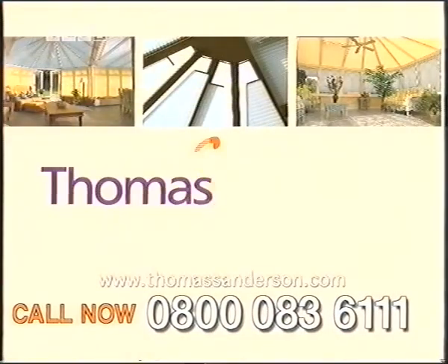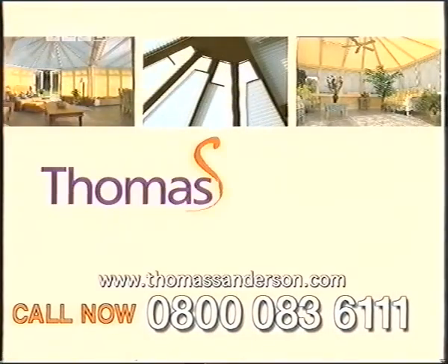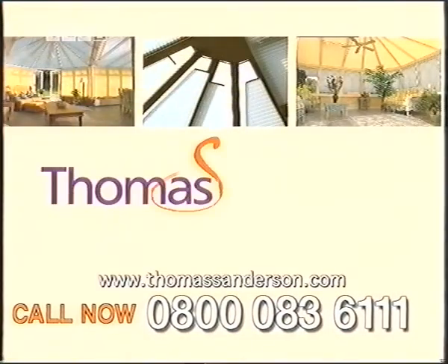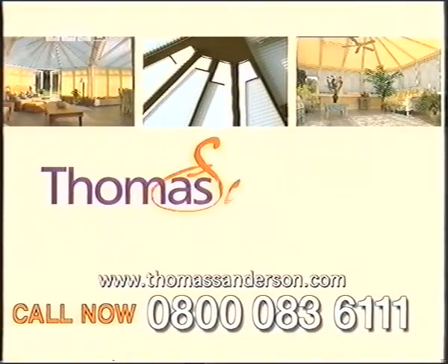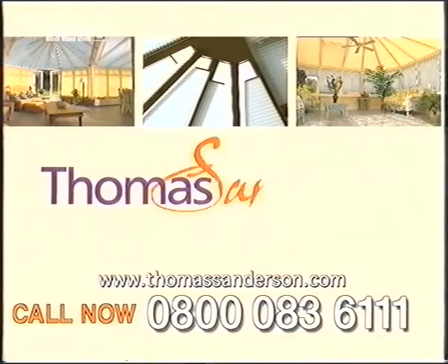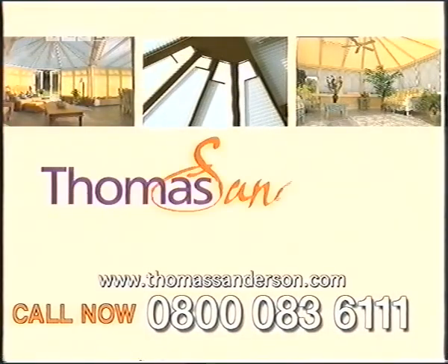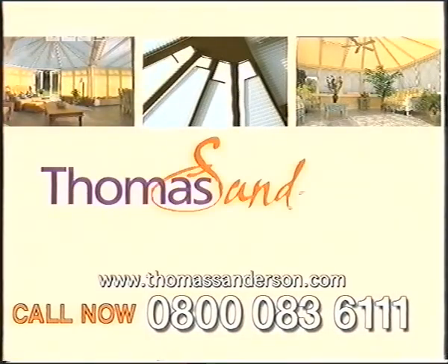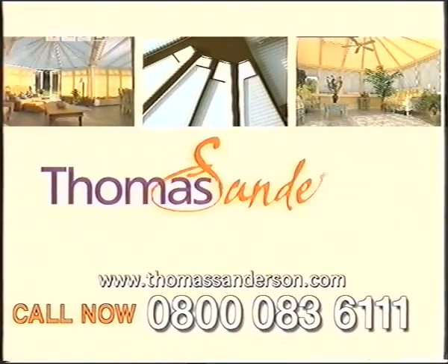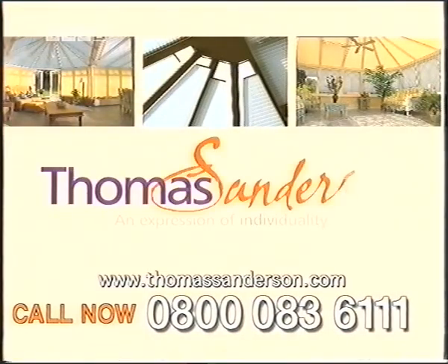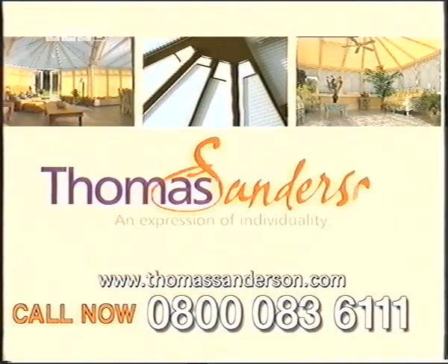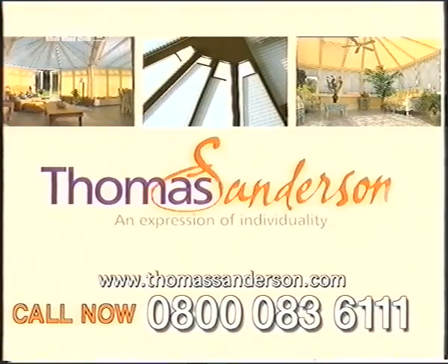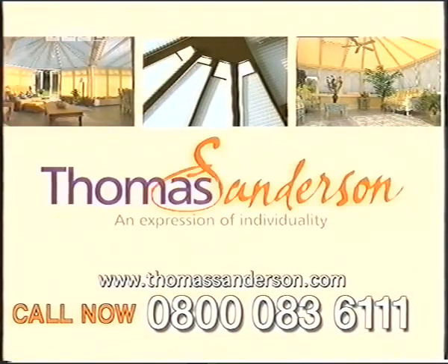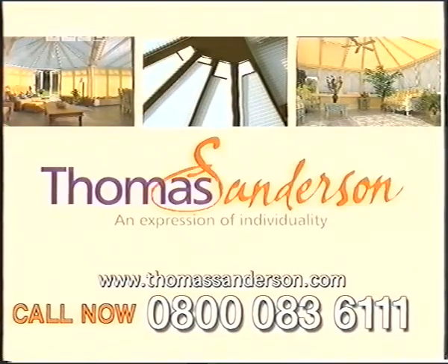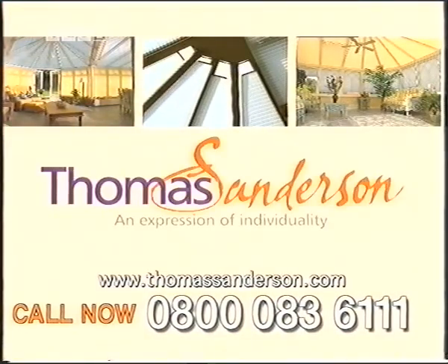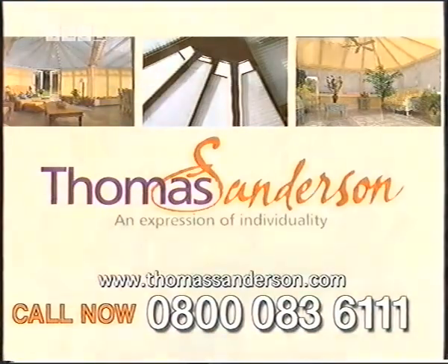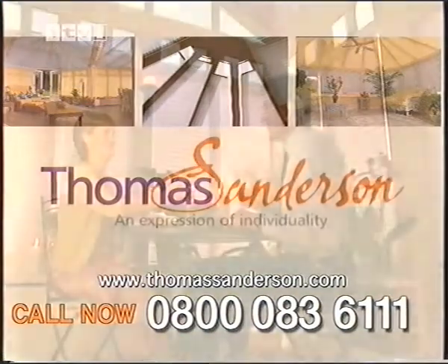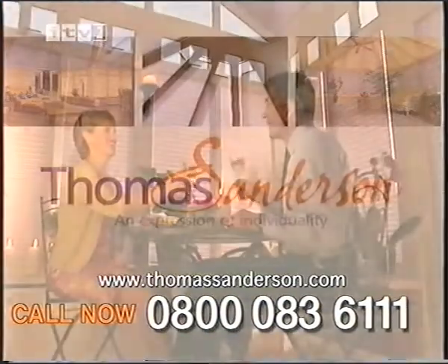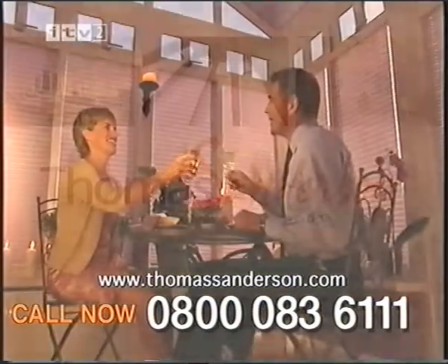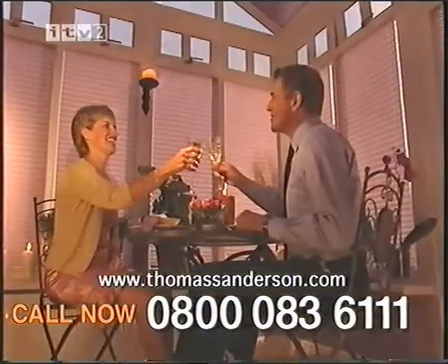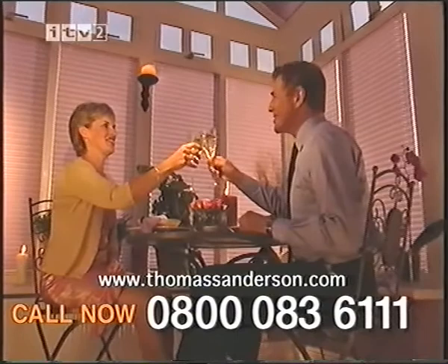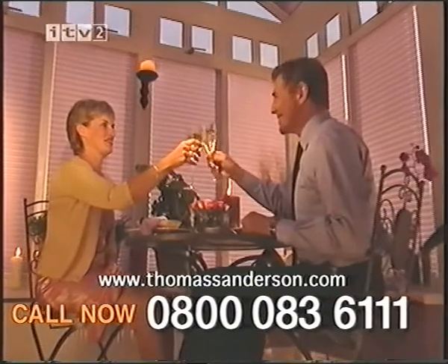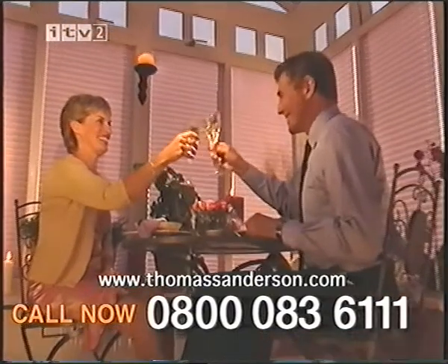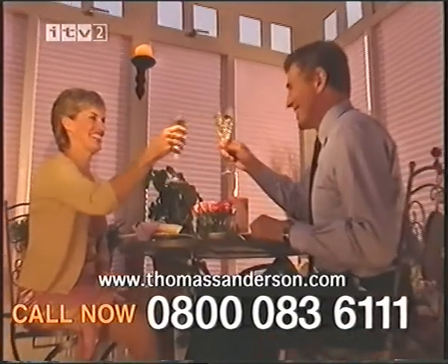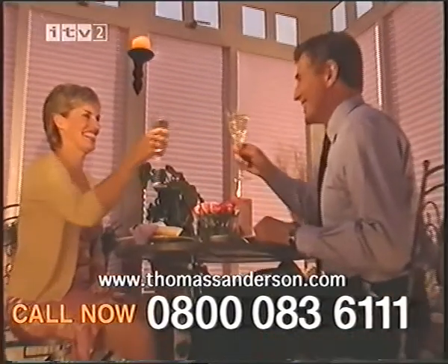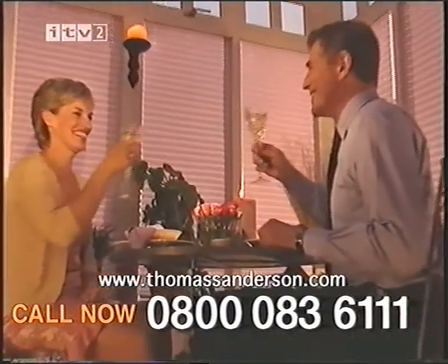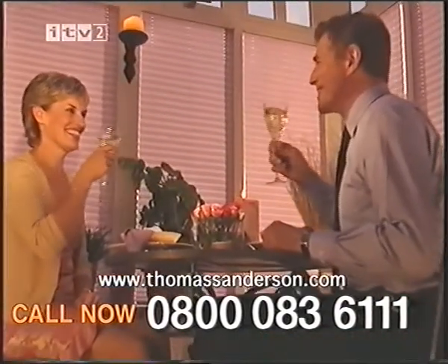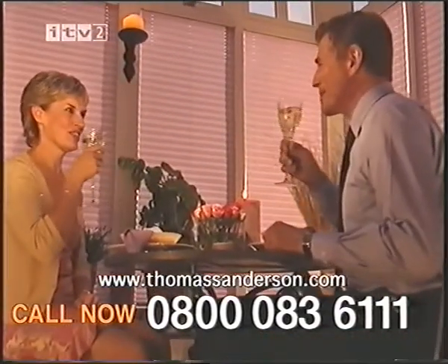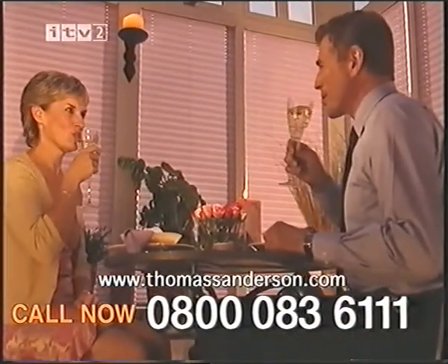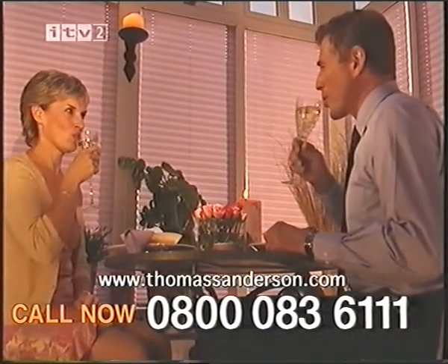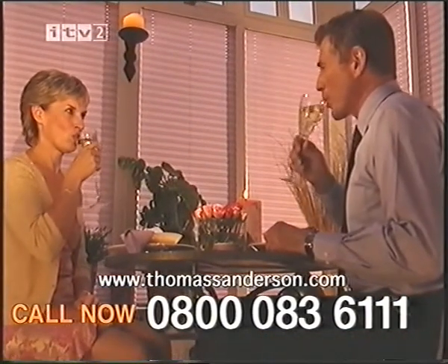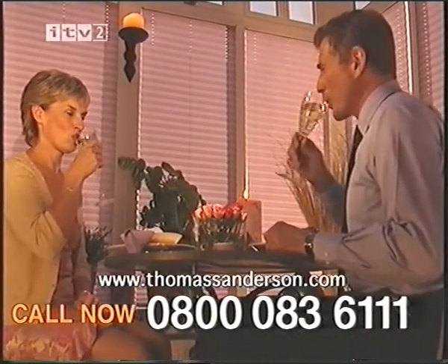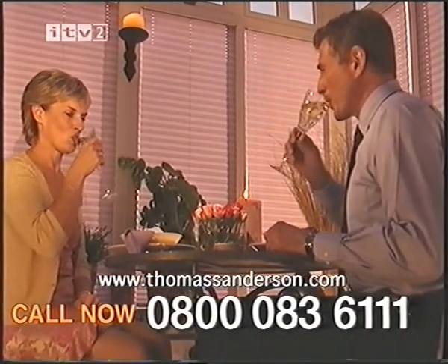Call Thomas Sanderson on 0800 0836111. Beautiful Conservatory Blinds.